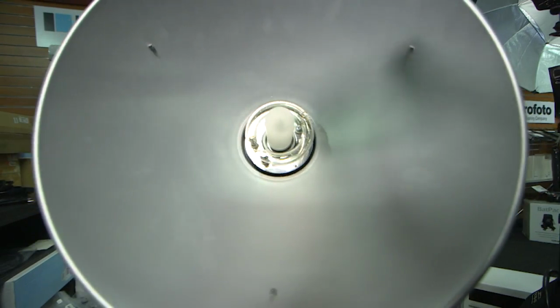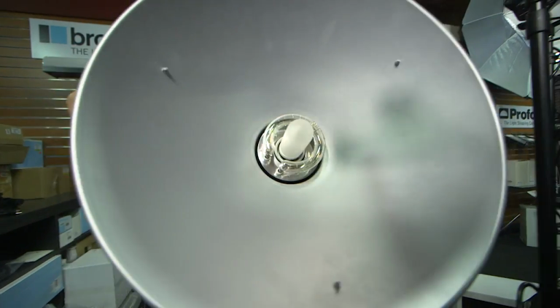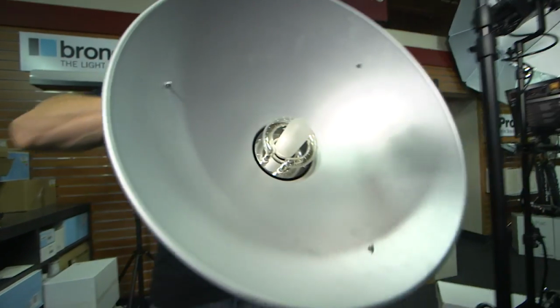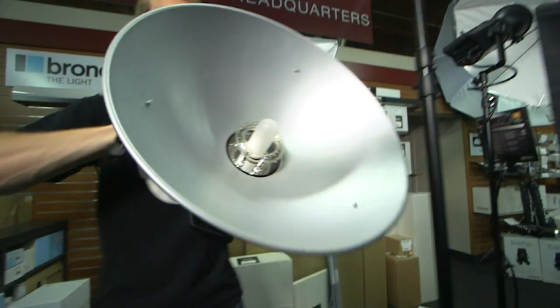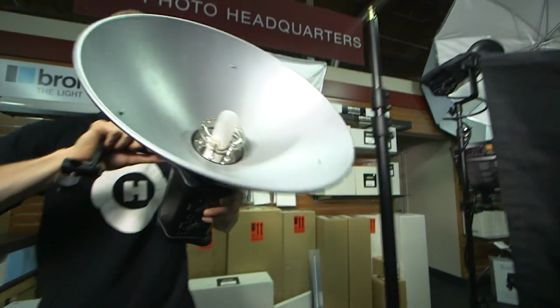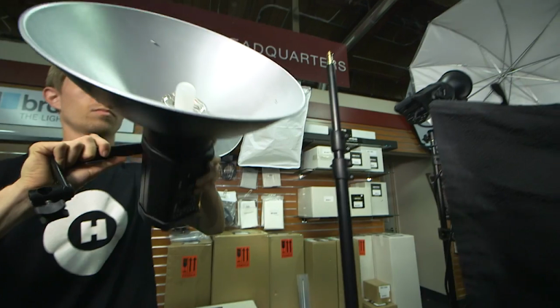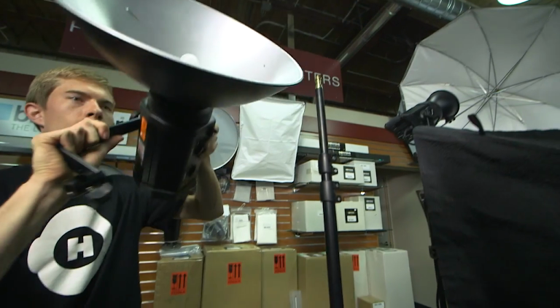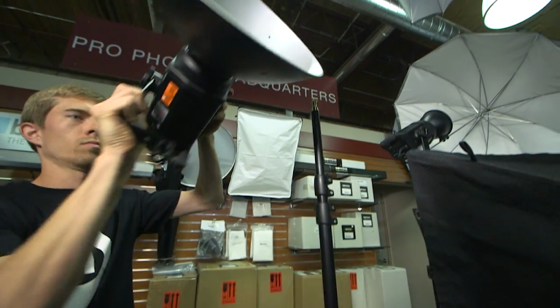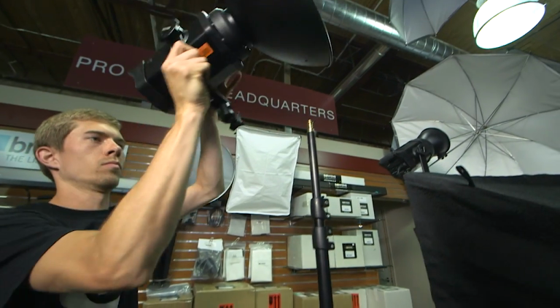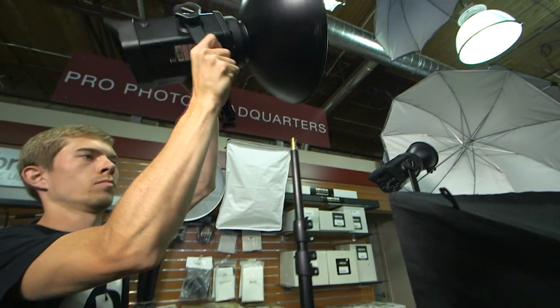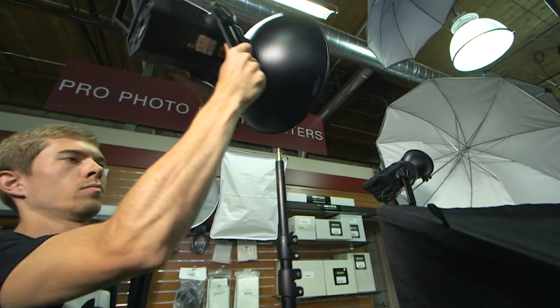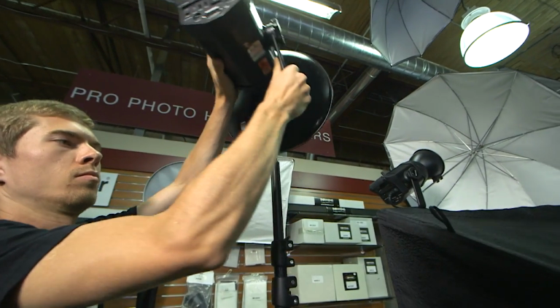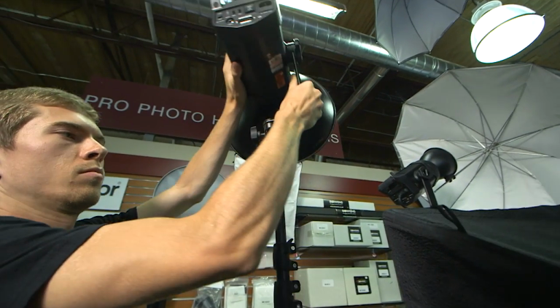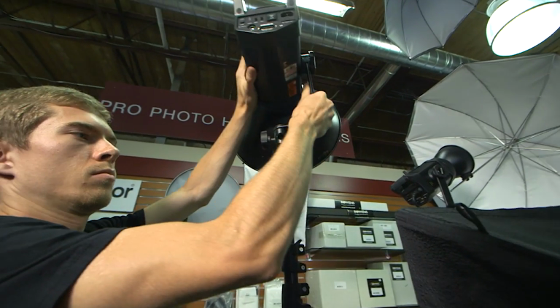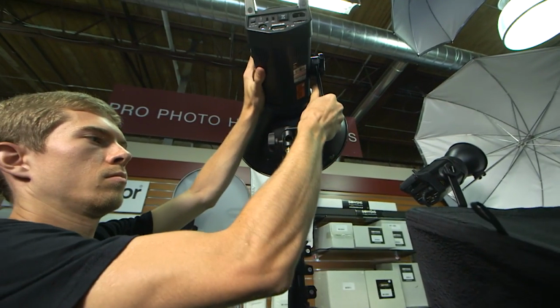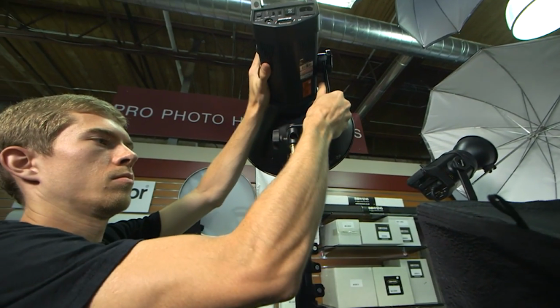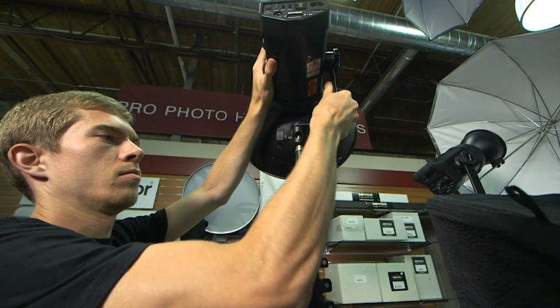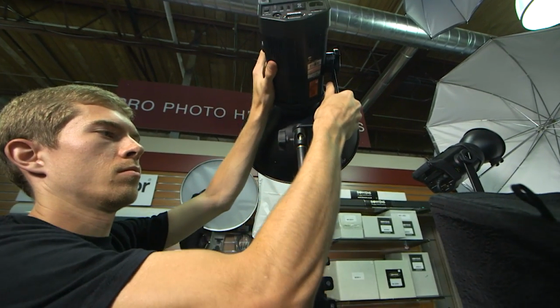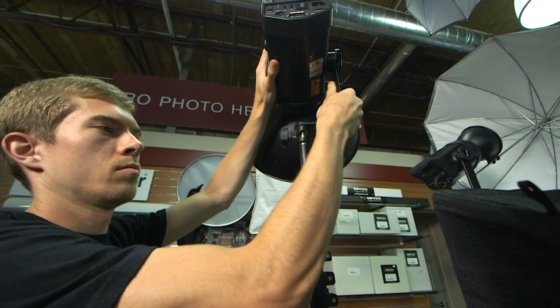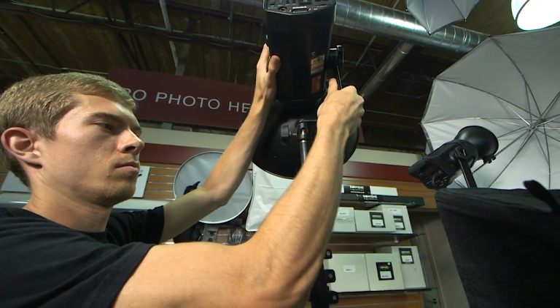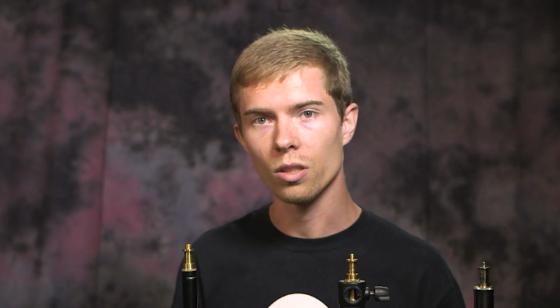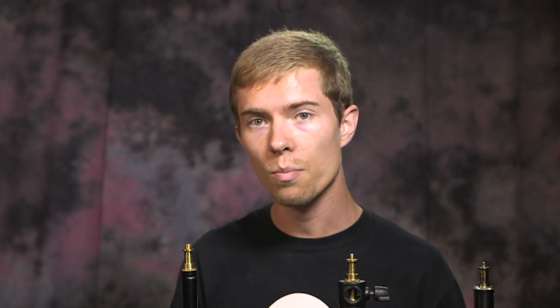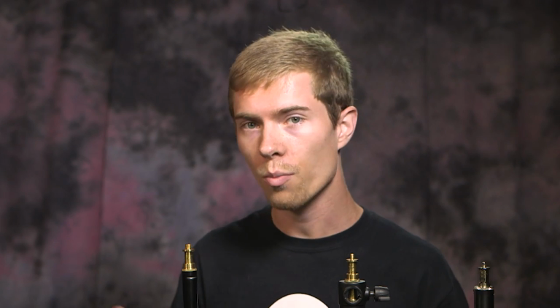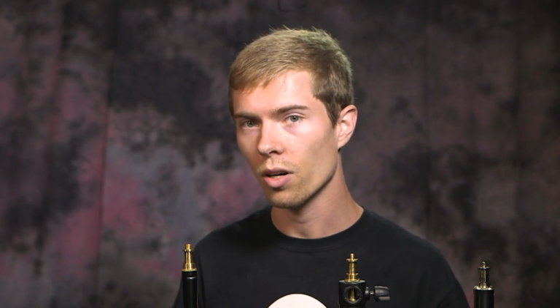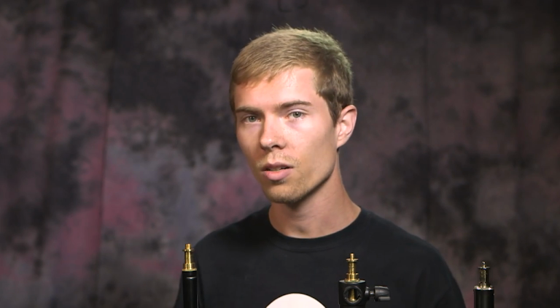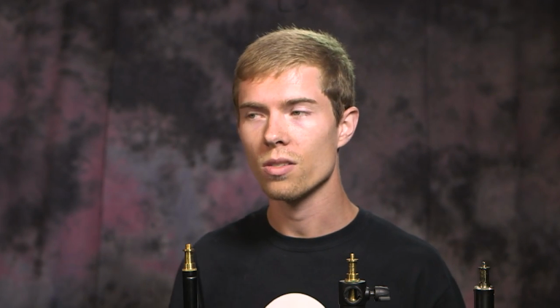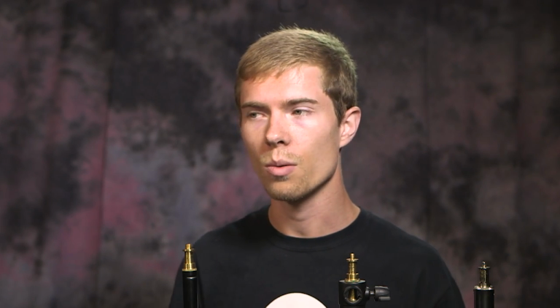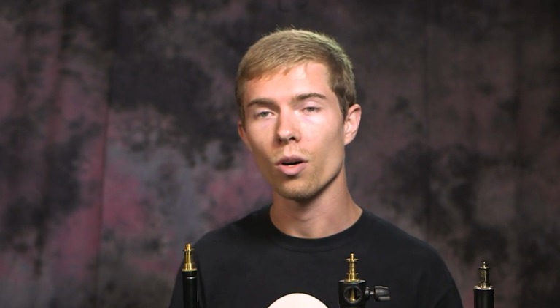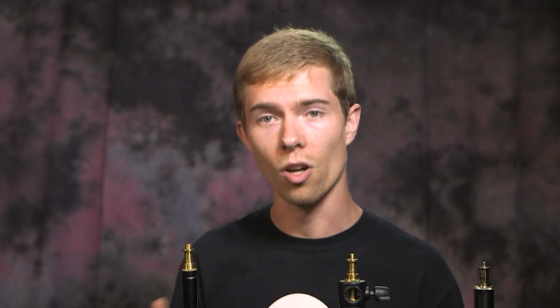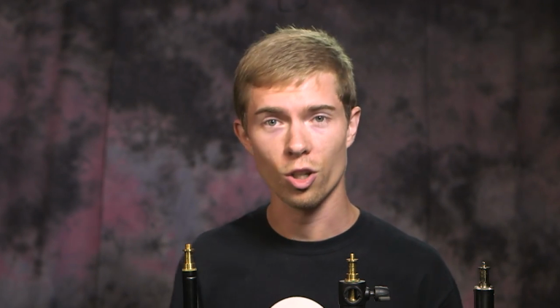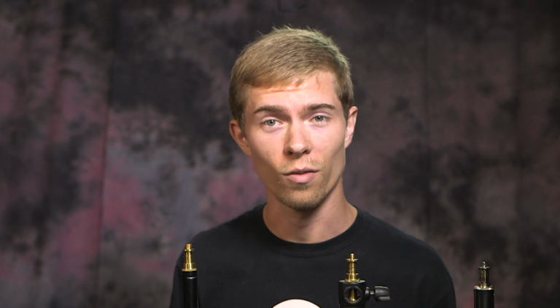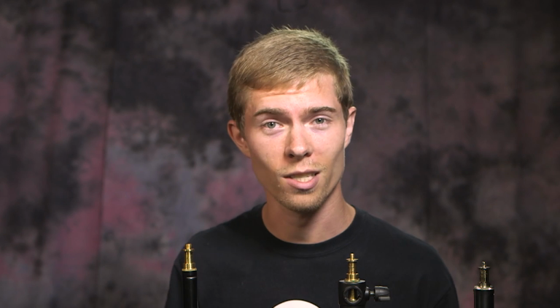Typically when I'm recommending stands or any sort of grip, I'm thinking more long-term into a better product — it's going to be more of a long-term investment.